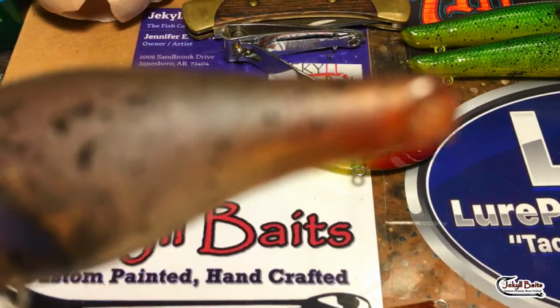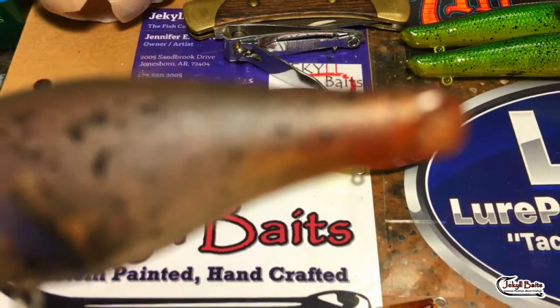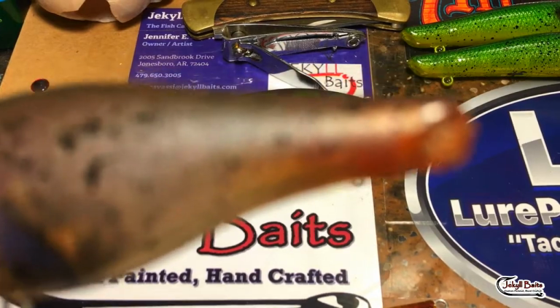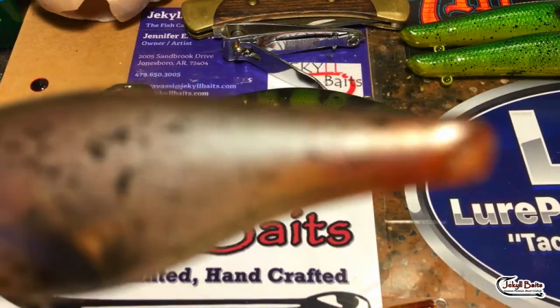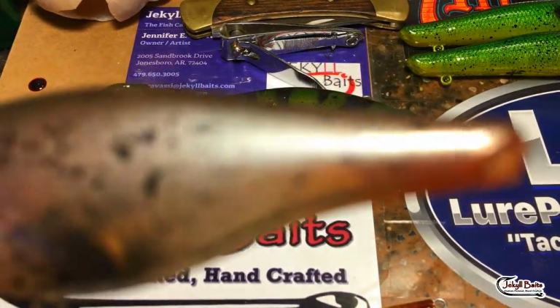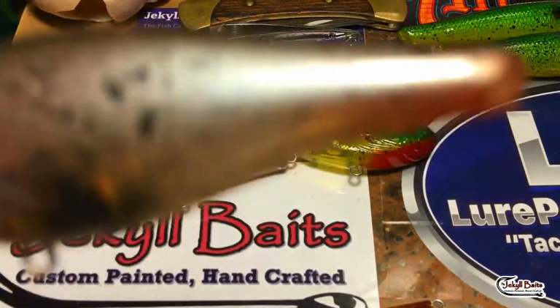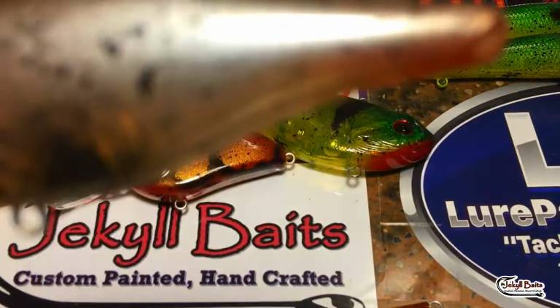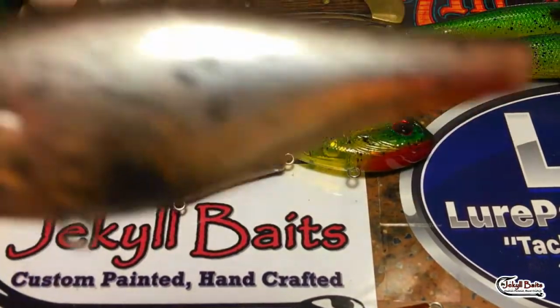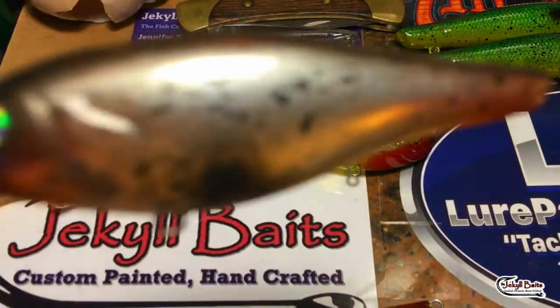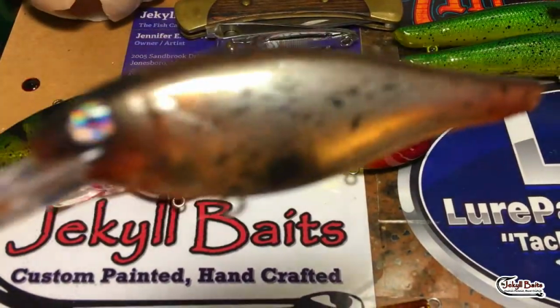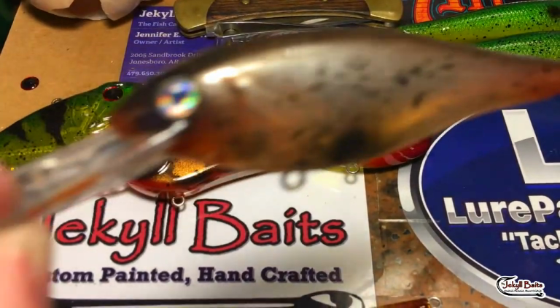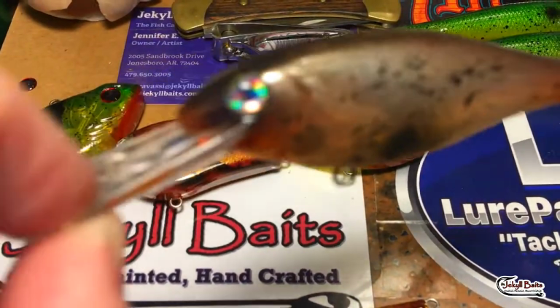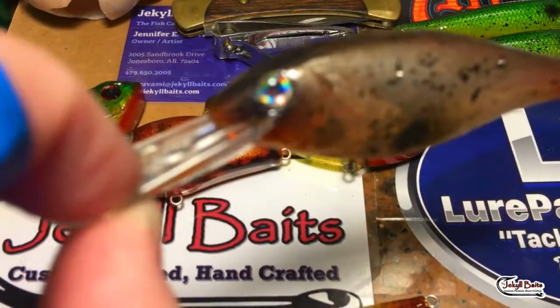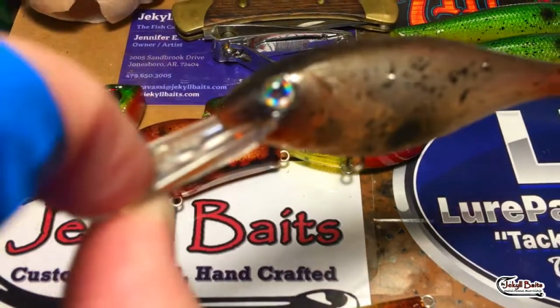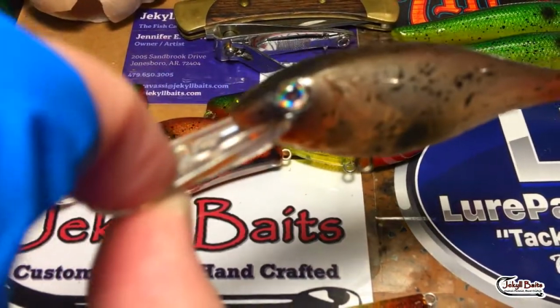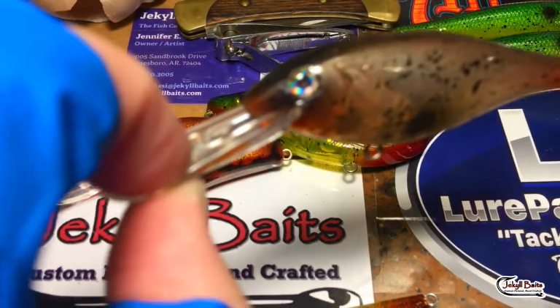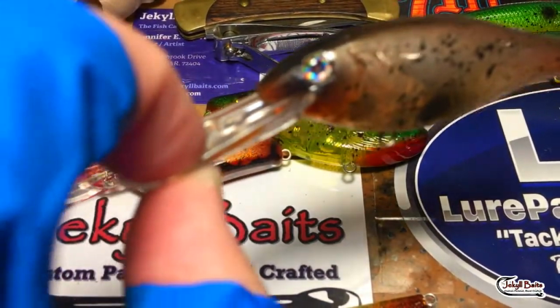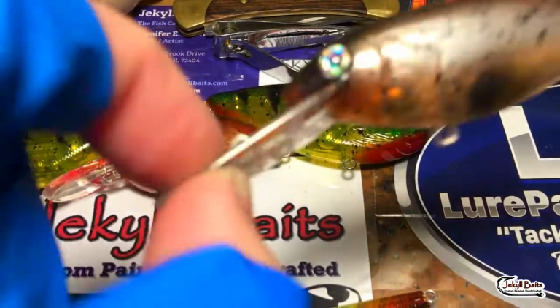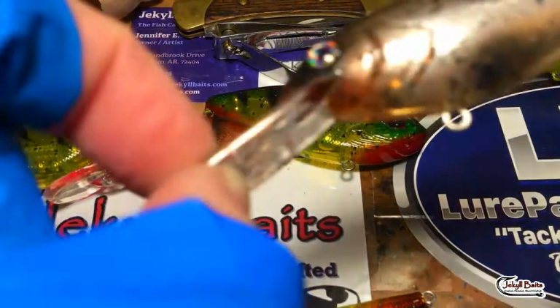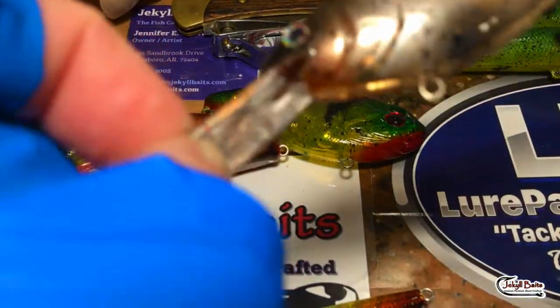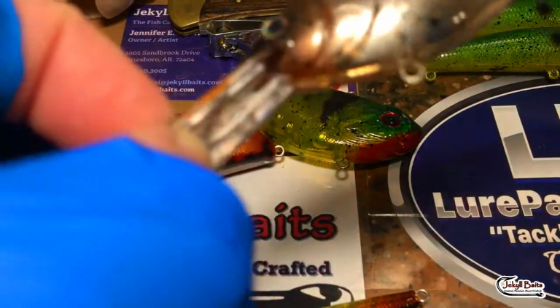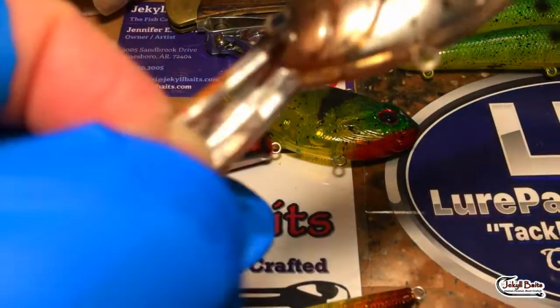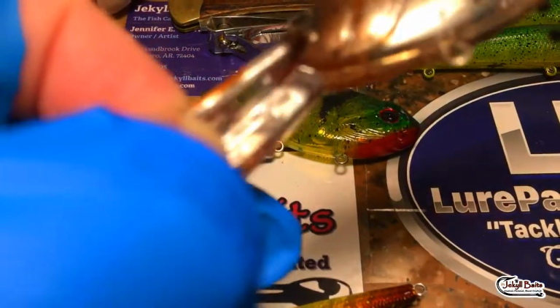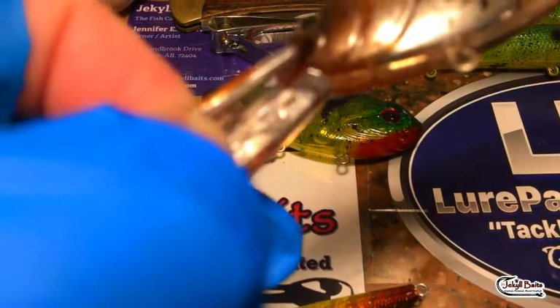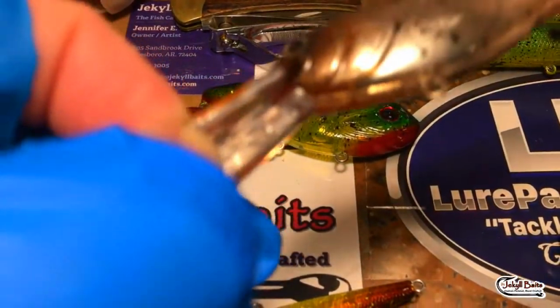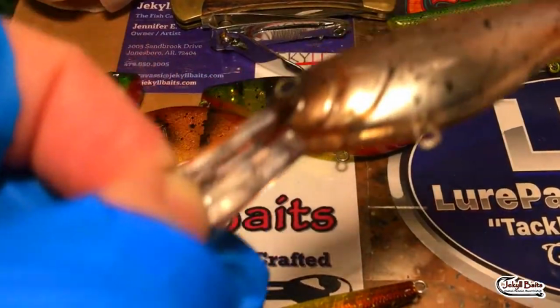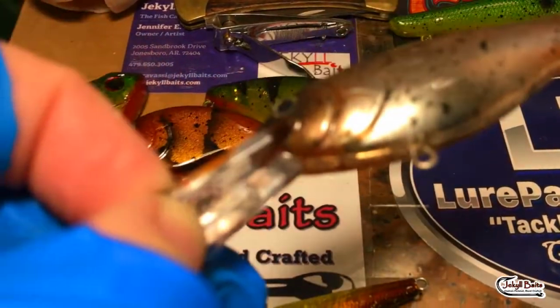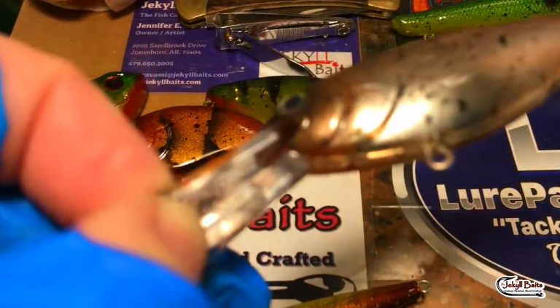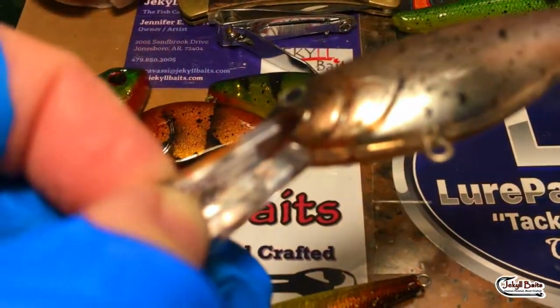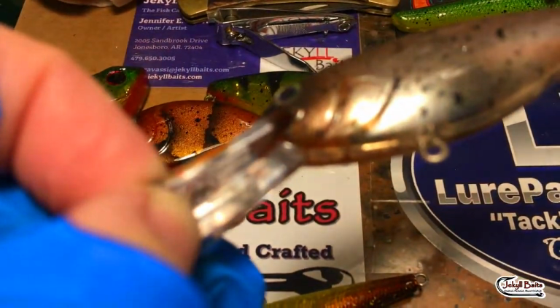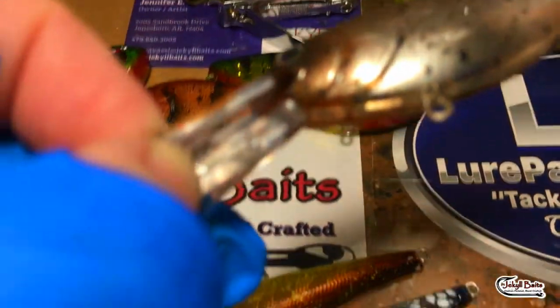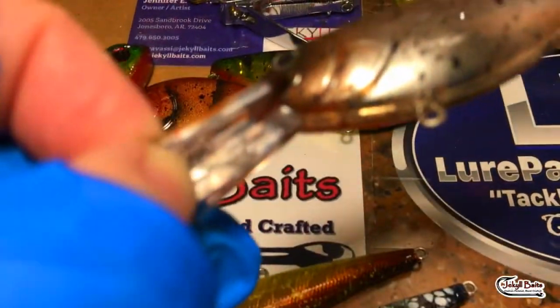Shad wrap style in a minnow - this one I got to keep because for some reason that eye came right off. Unfortunately I guess I'll just have to fish this one myself. Still got one good eyelet on it.